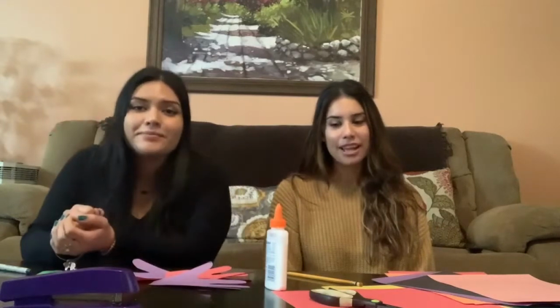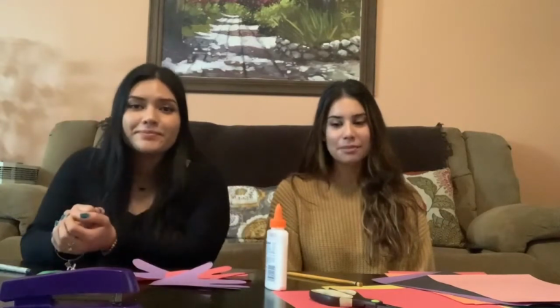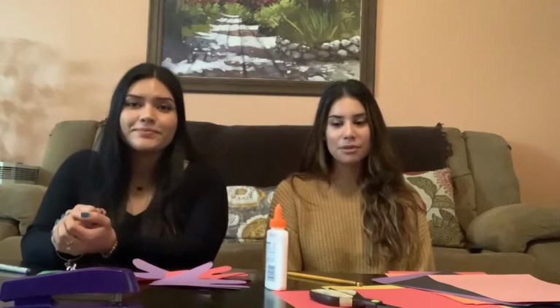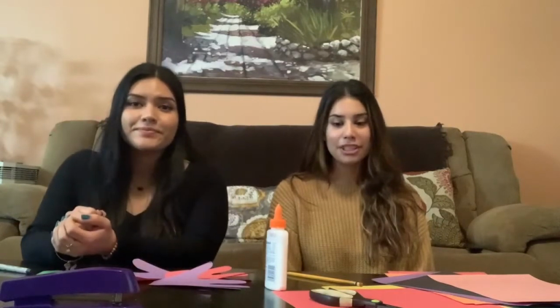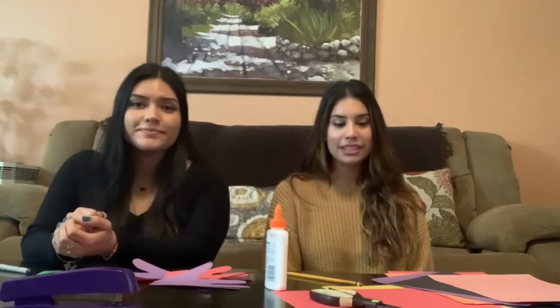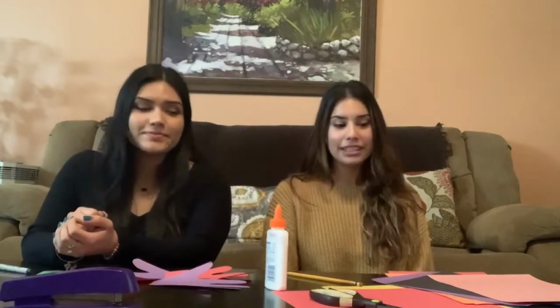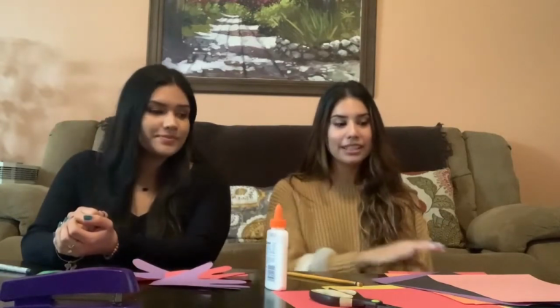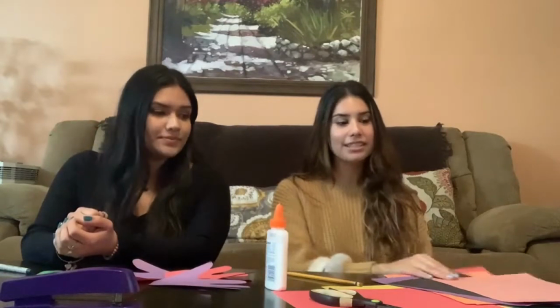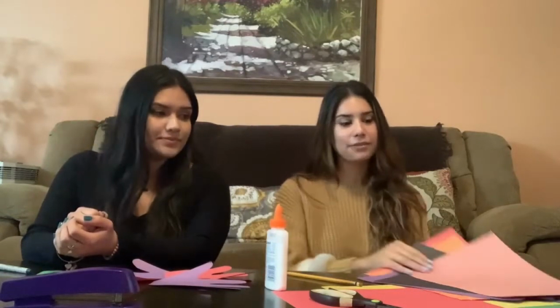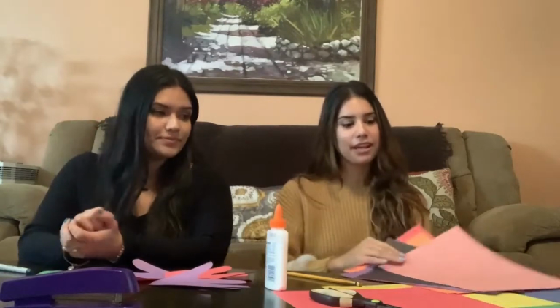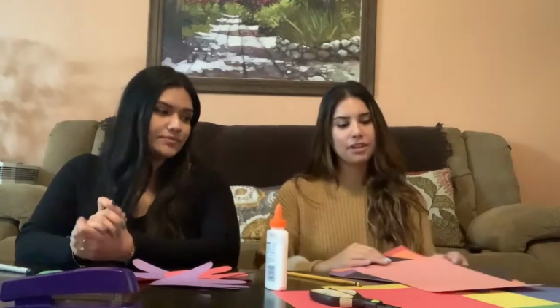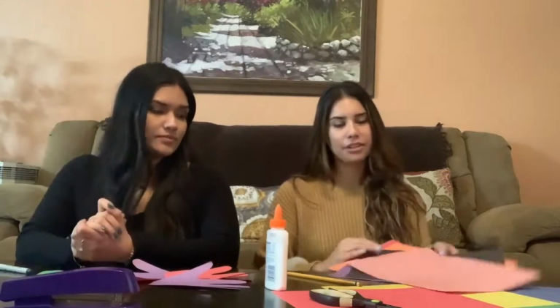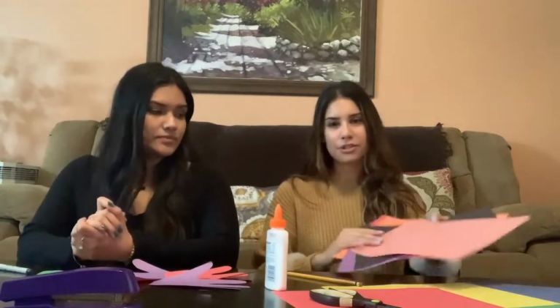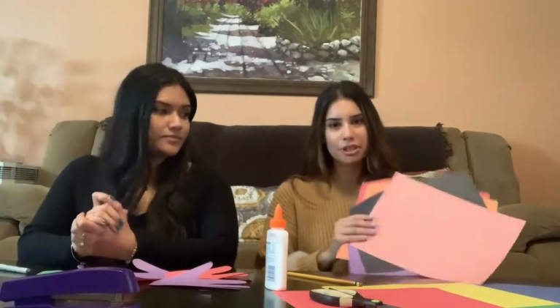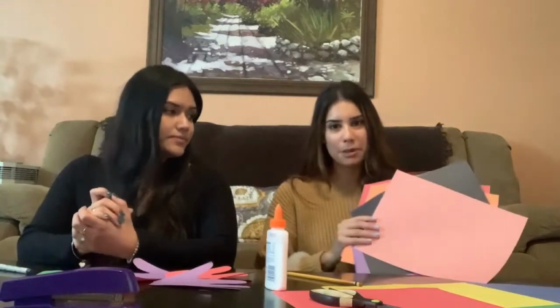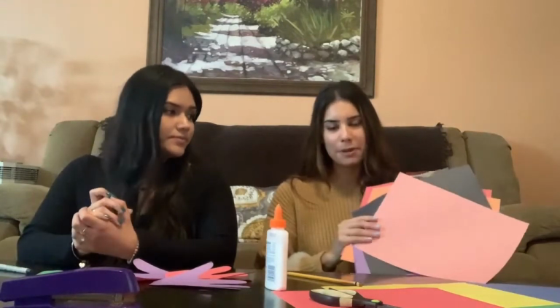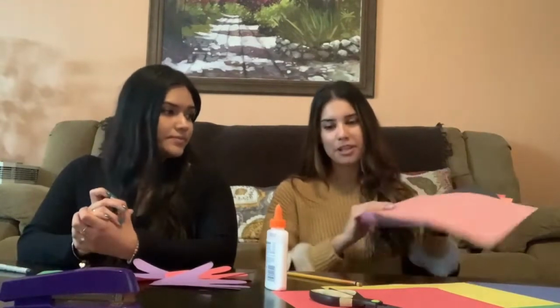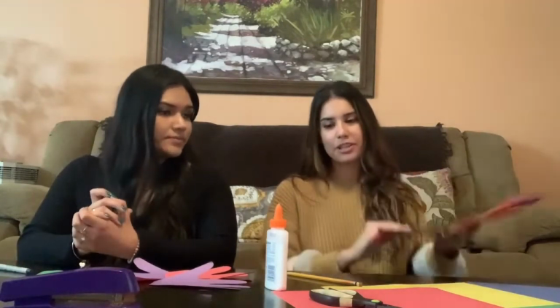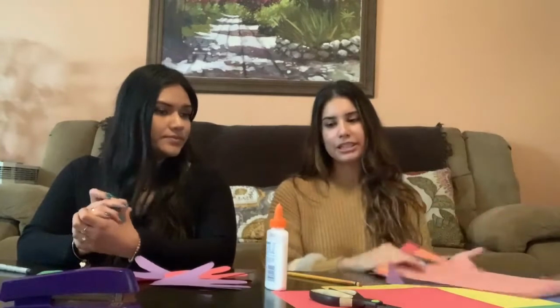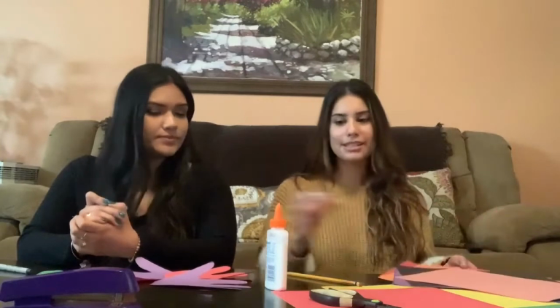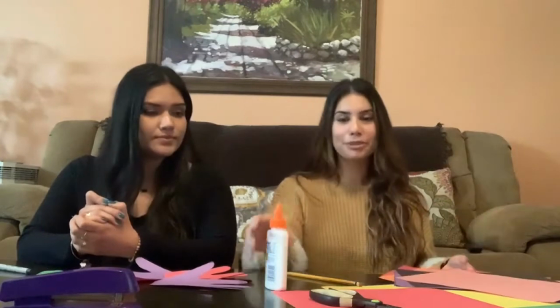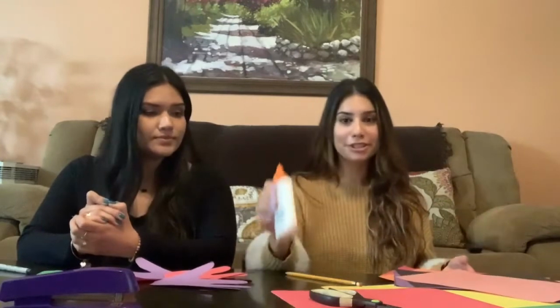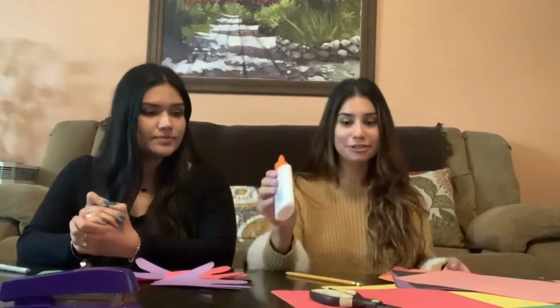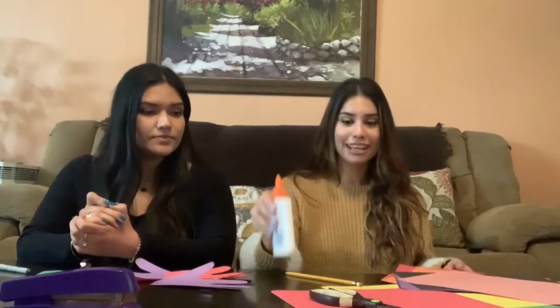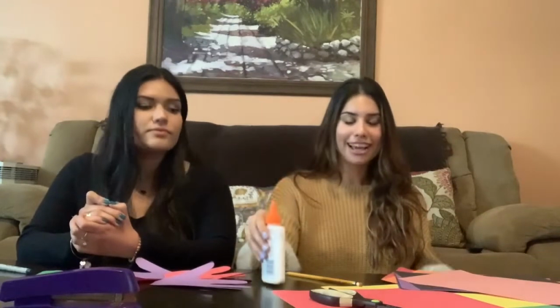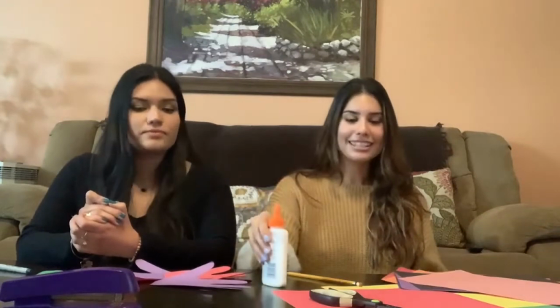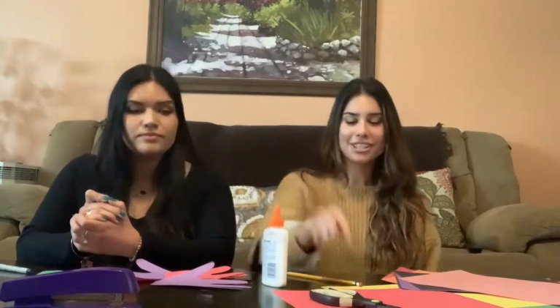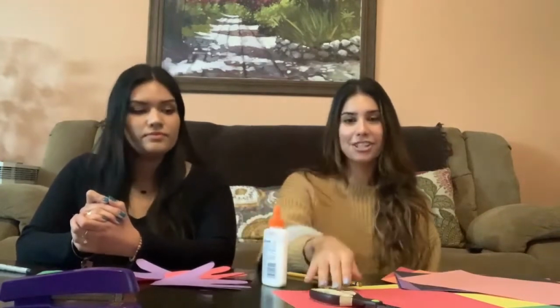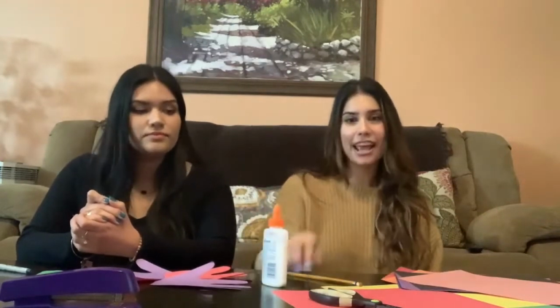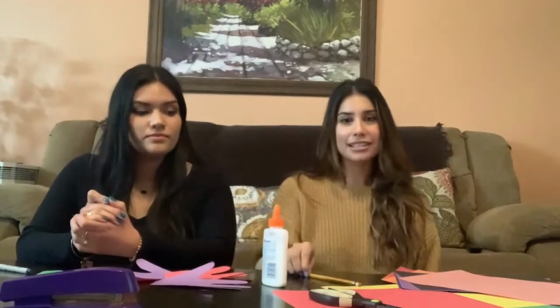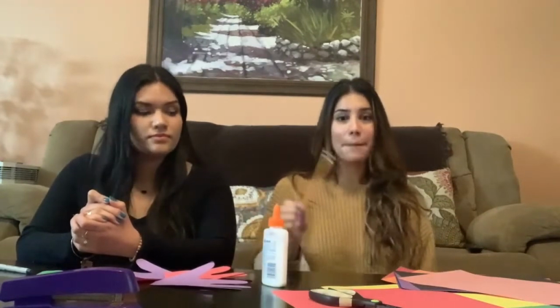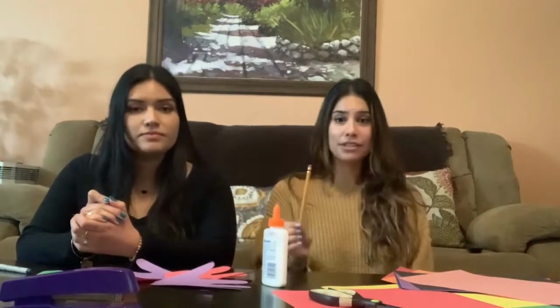So what you're going to need is different kinds of colored construction paper. You're going to need some glue, scissors, and a pencil.